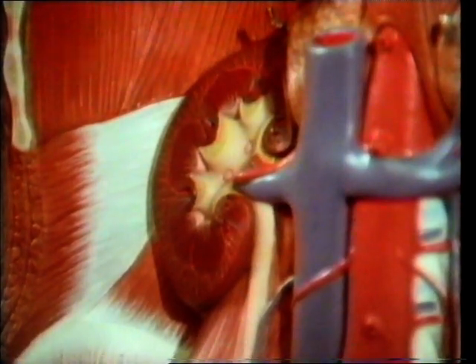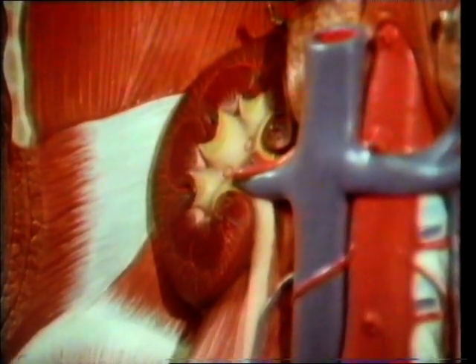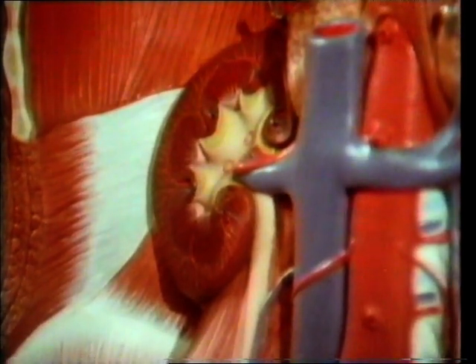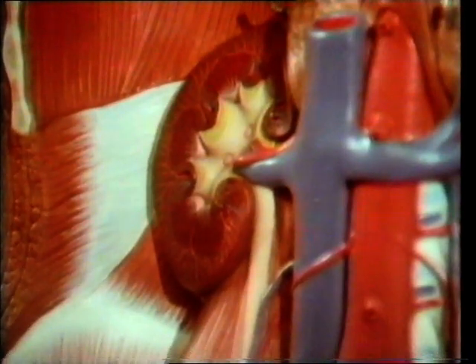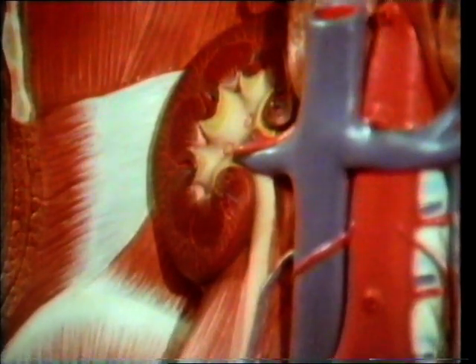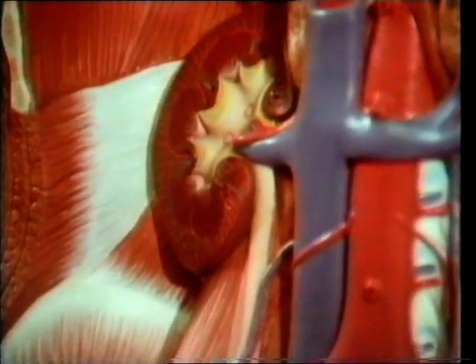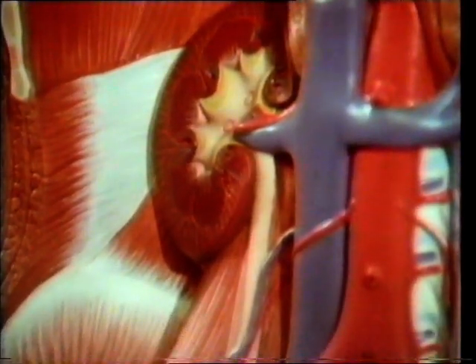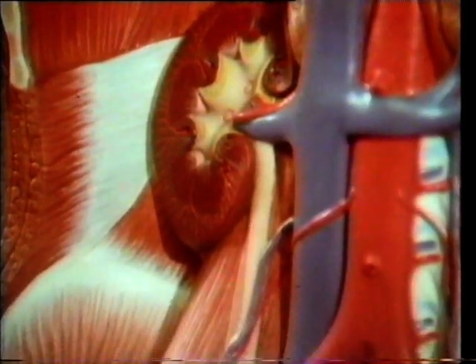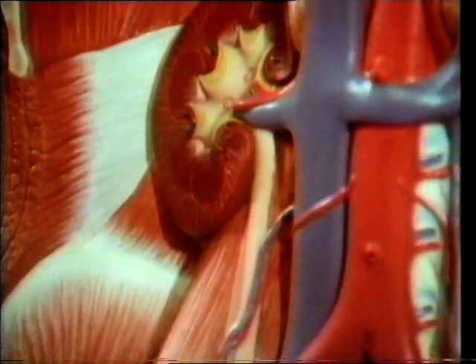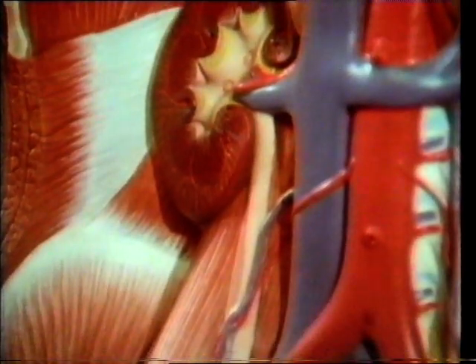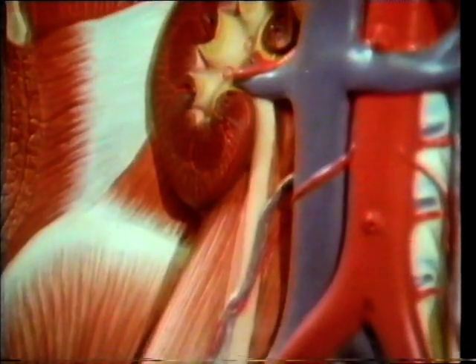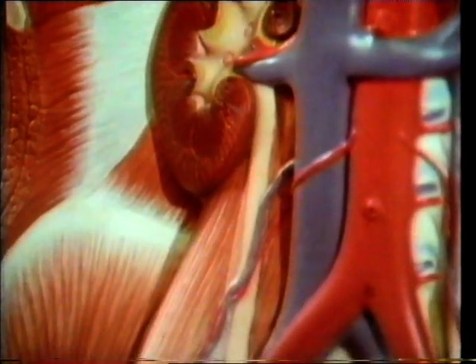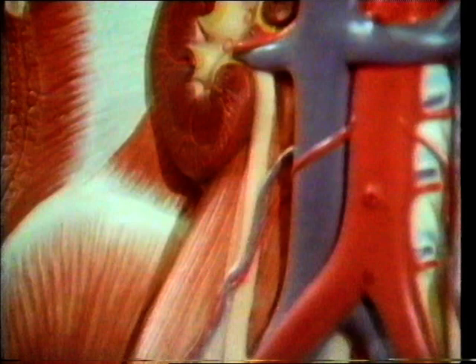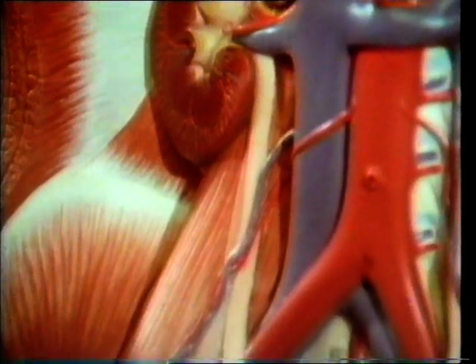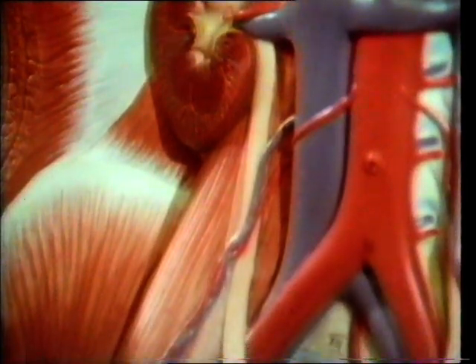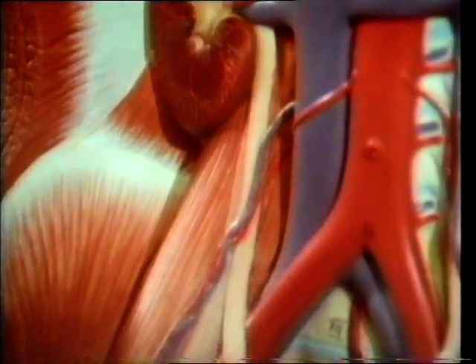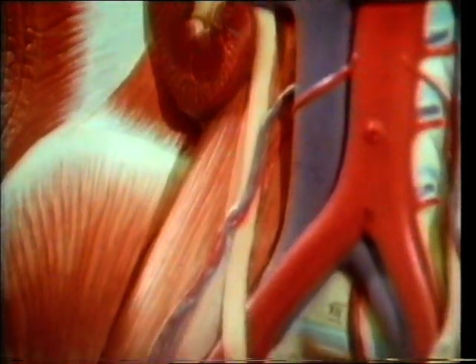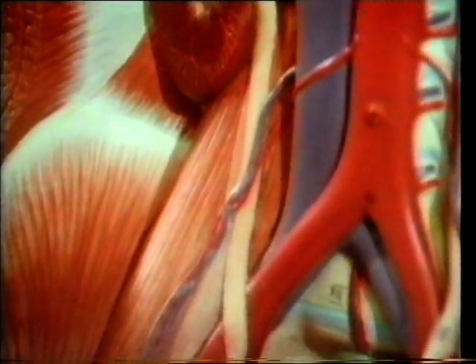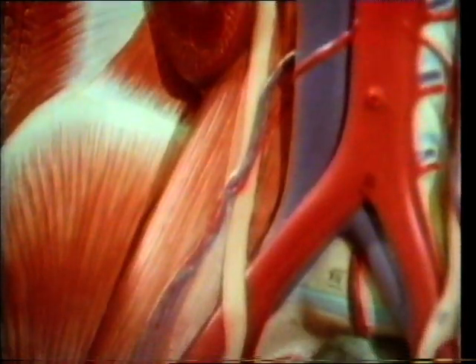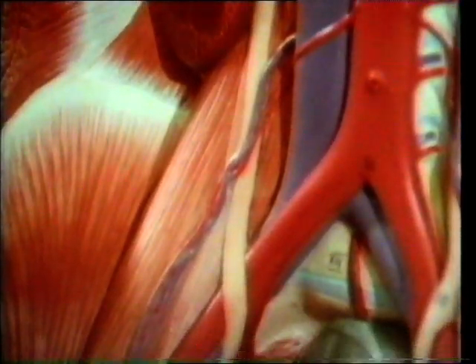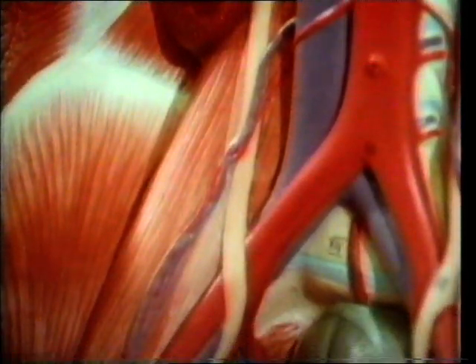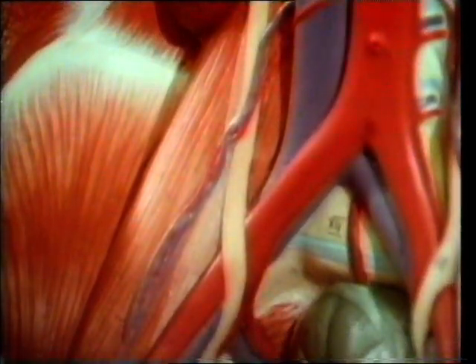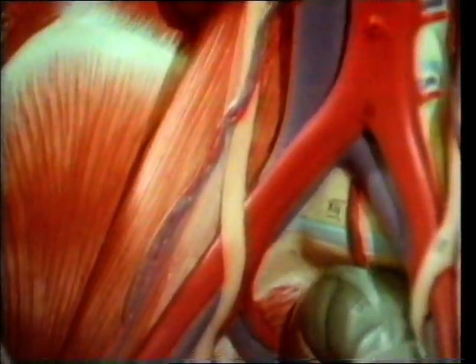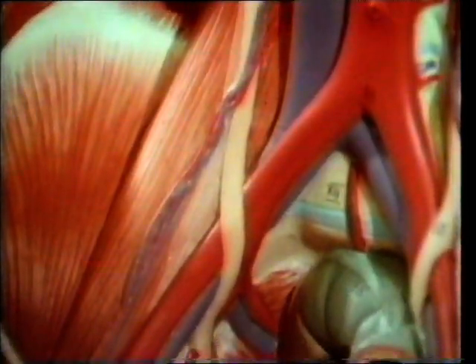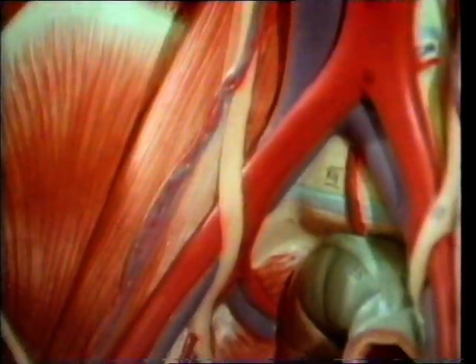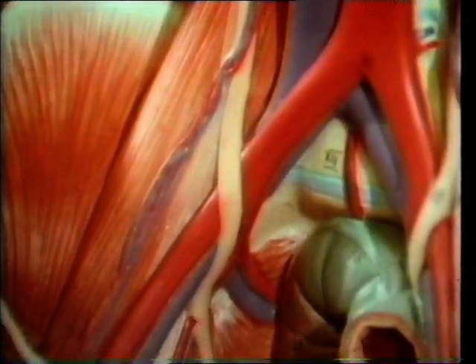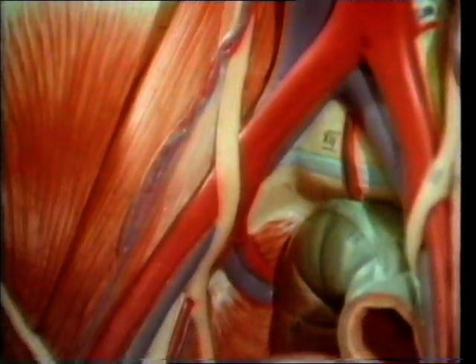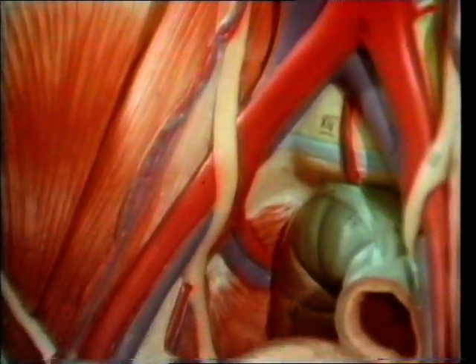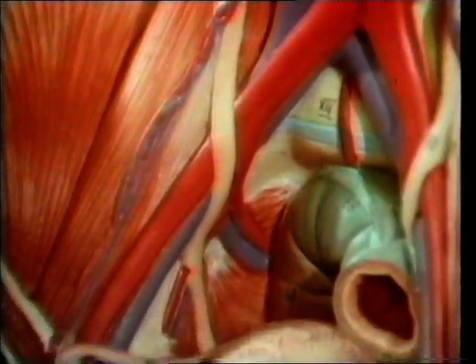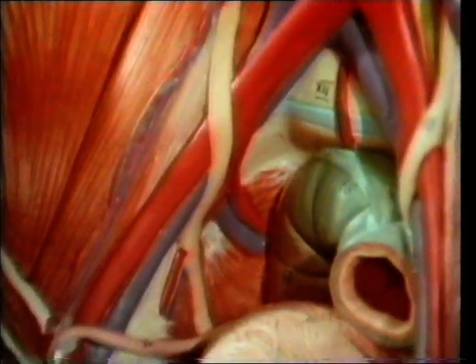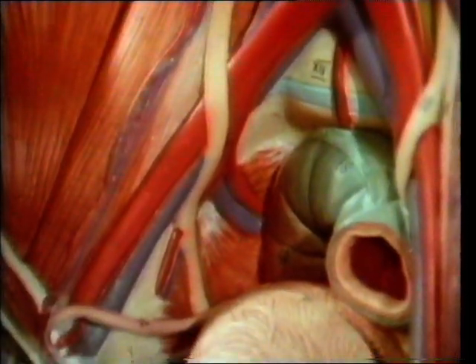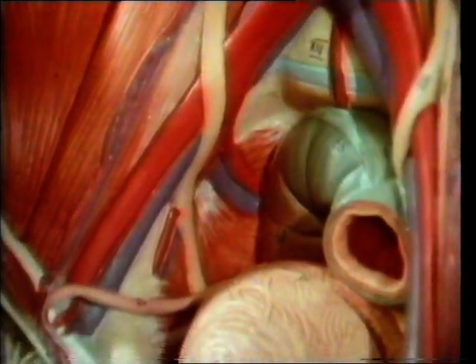The waste material, urine, passes down a tube called the ureter, with one leading from each kidney, down to the bladder.